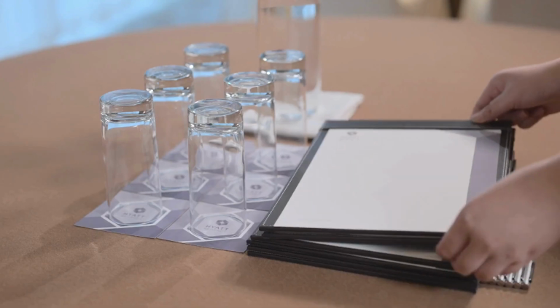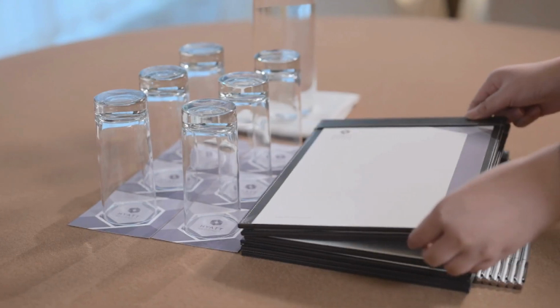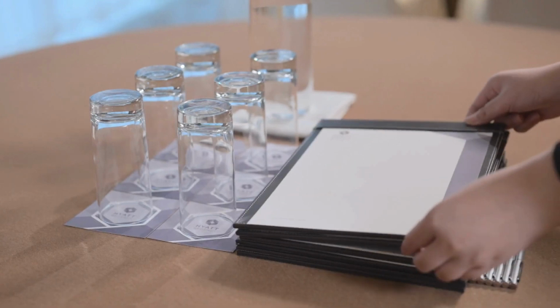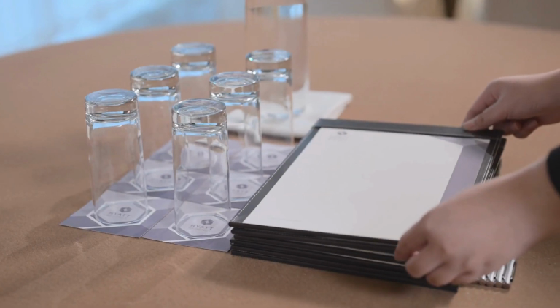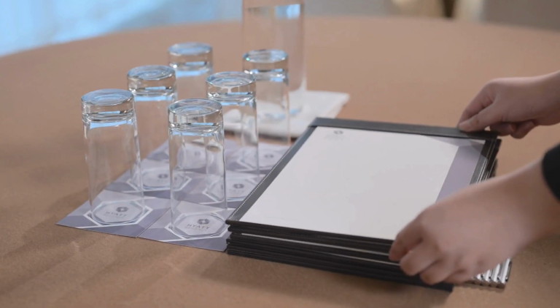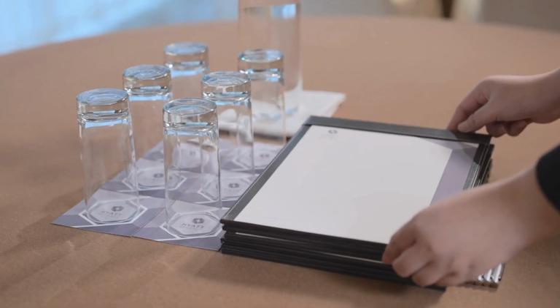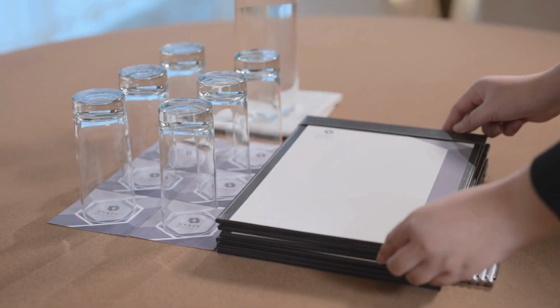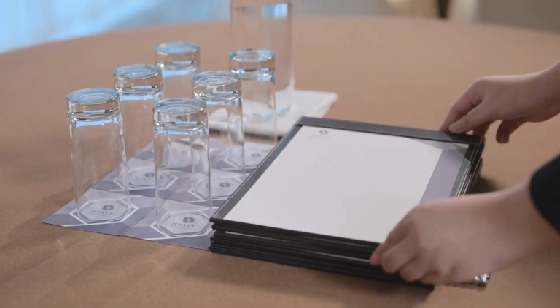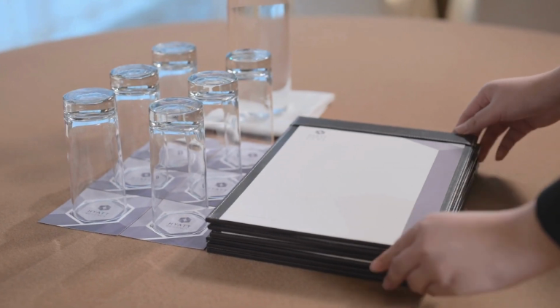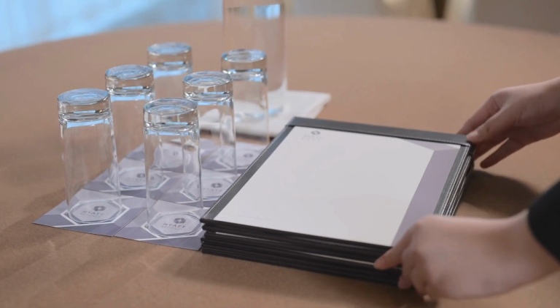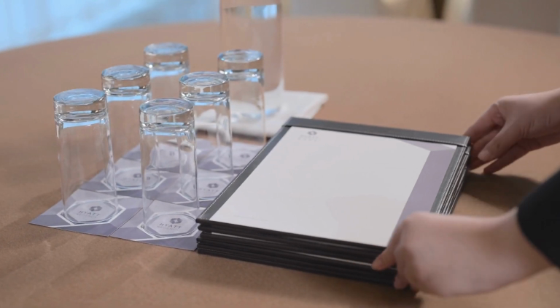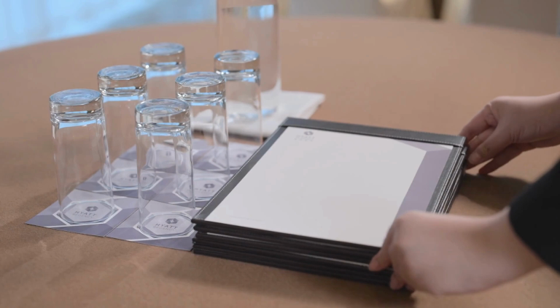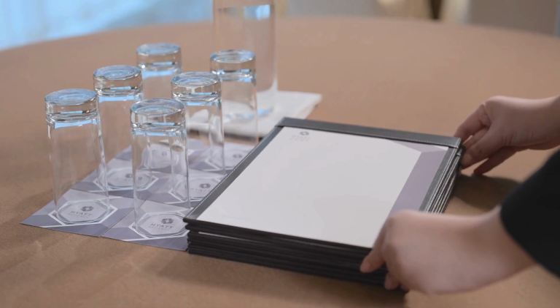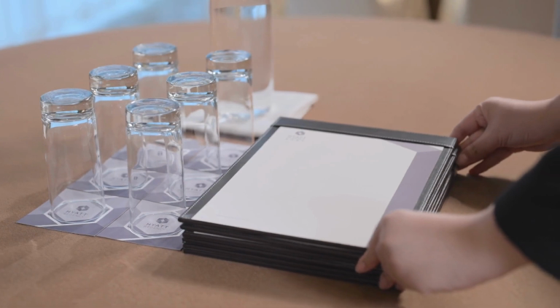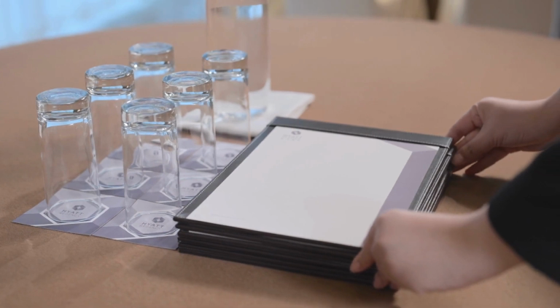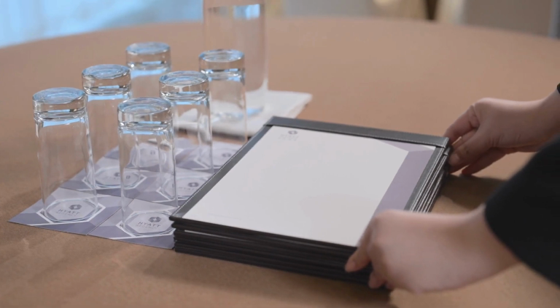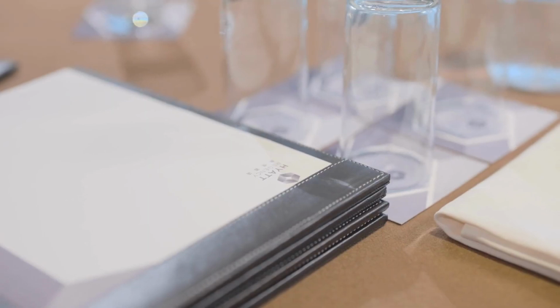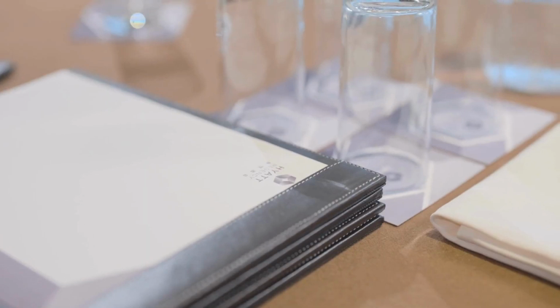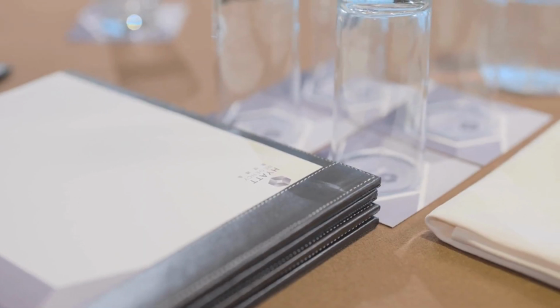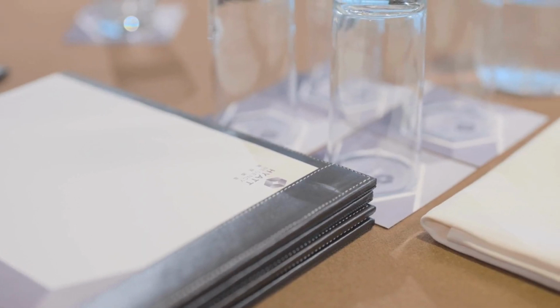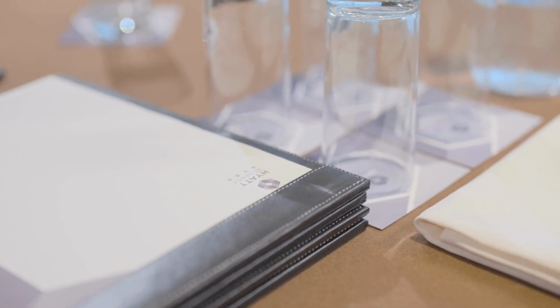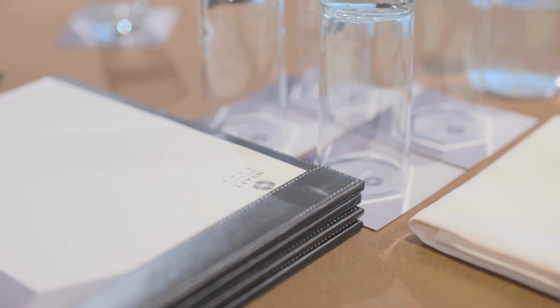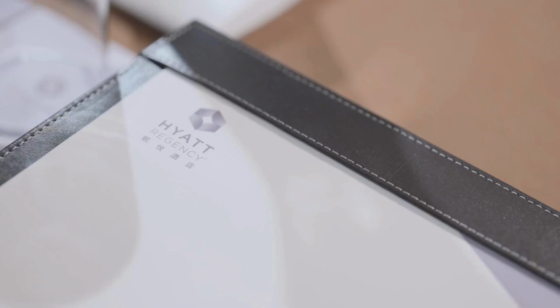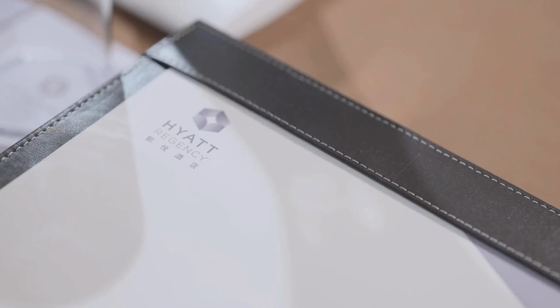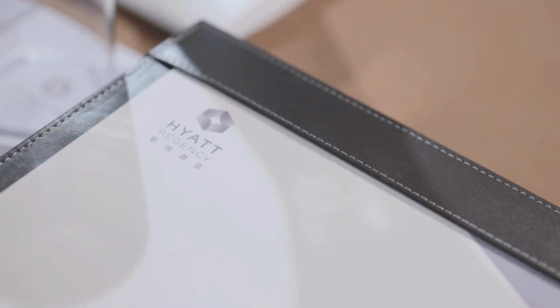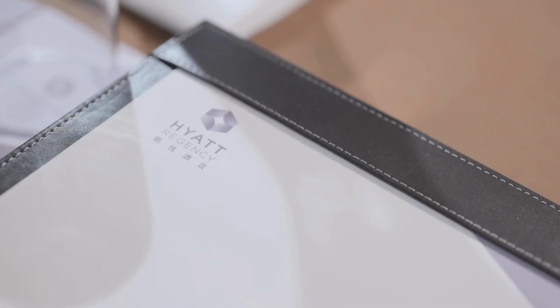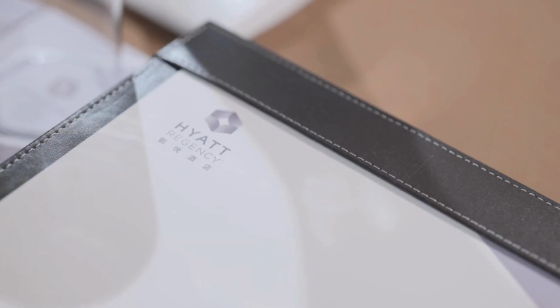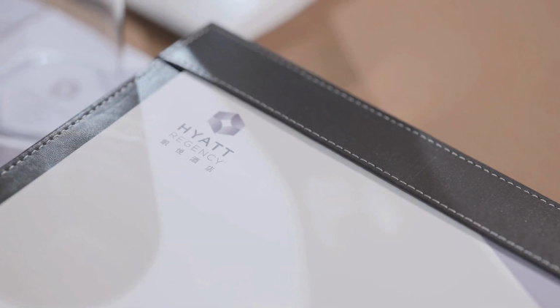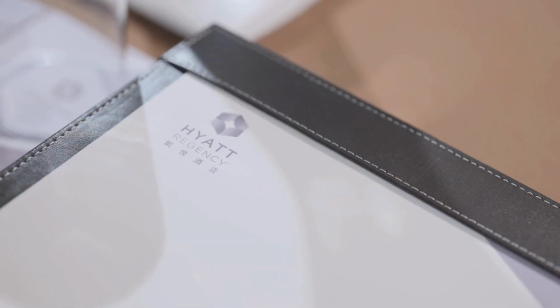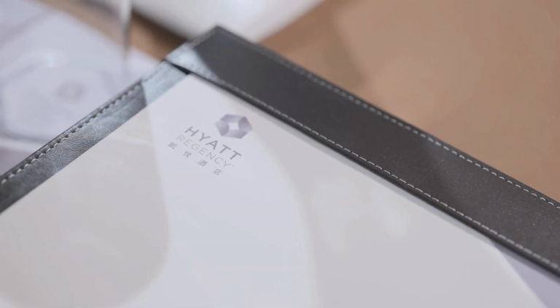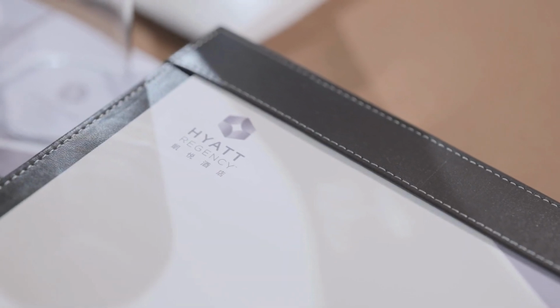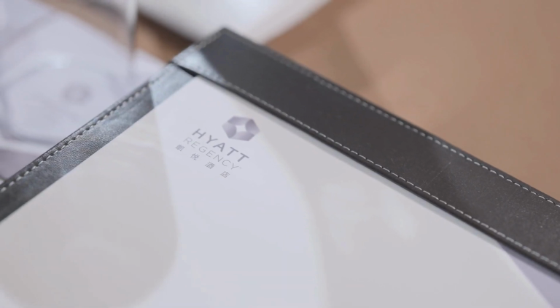Instead of providing notepads and pens for every guest, we have centralized paper stations to reduce paper waste.